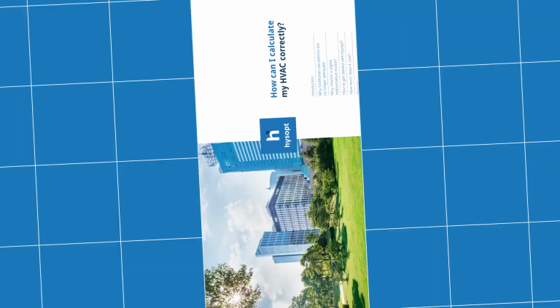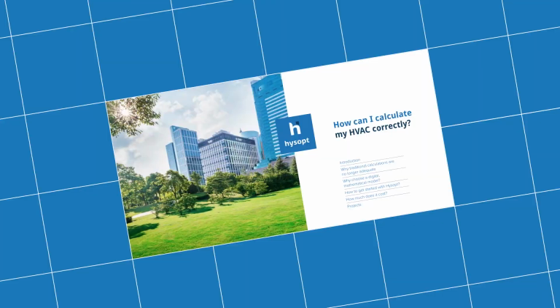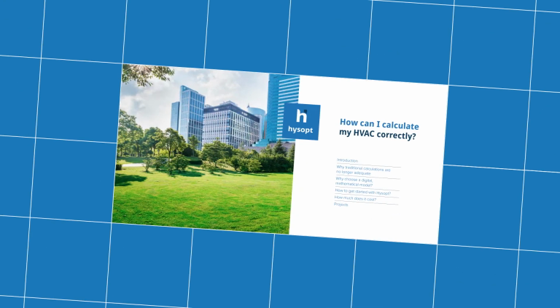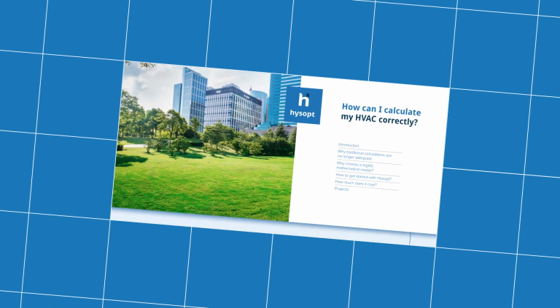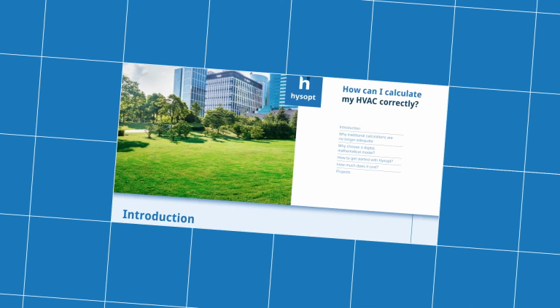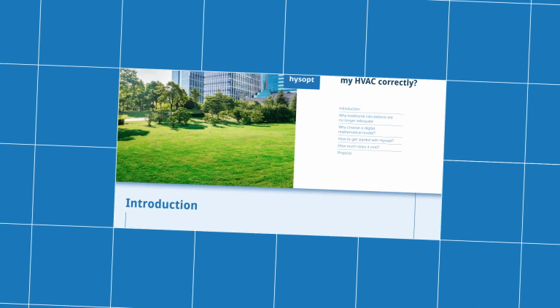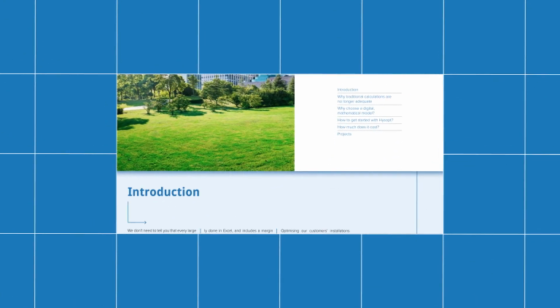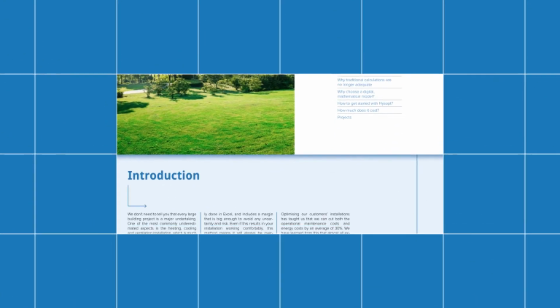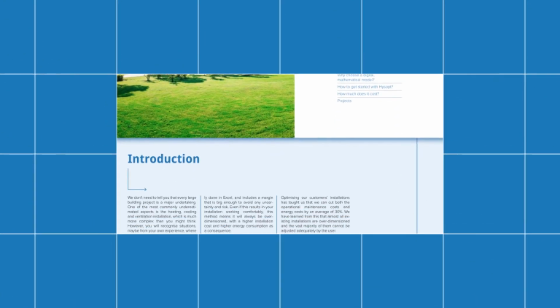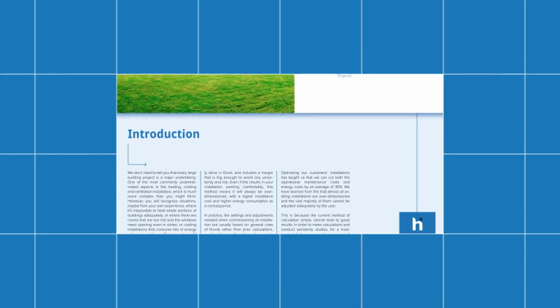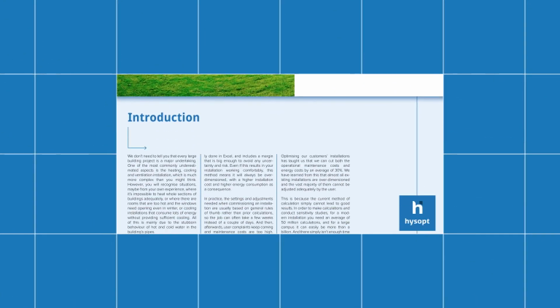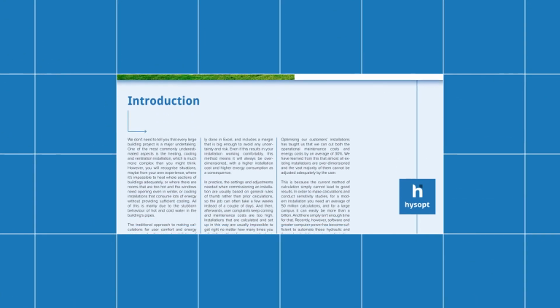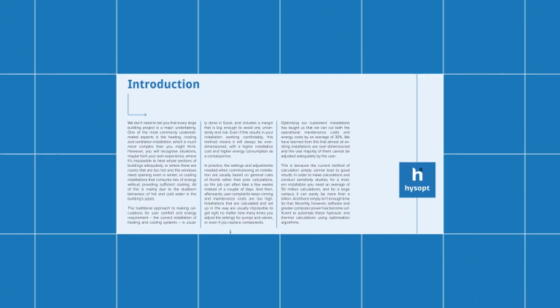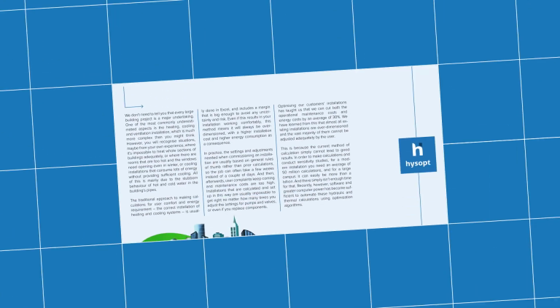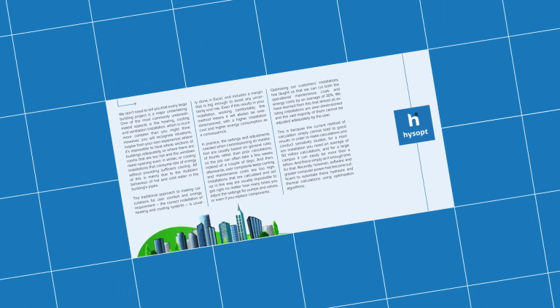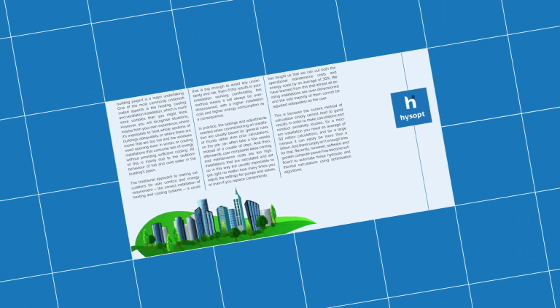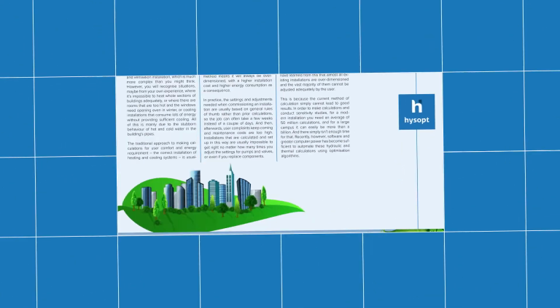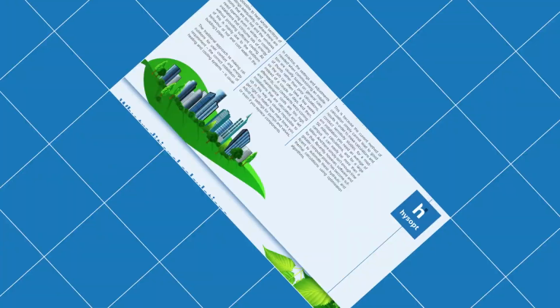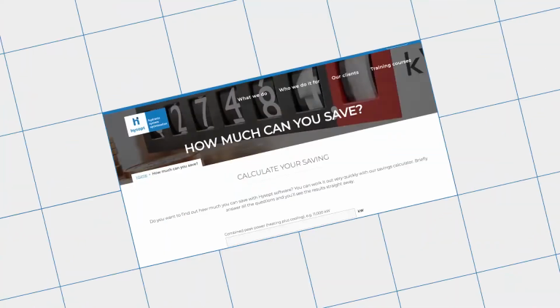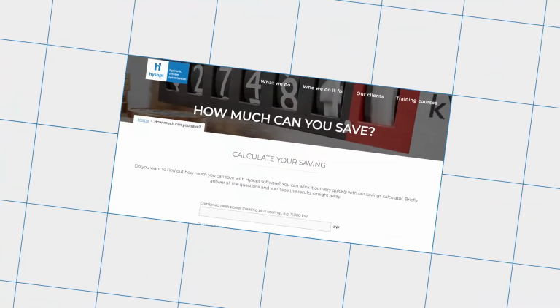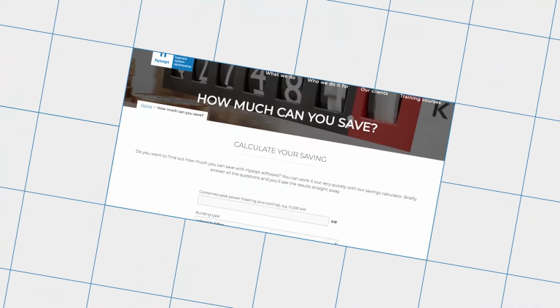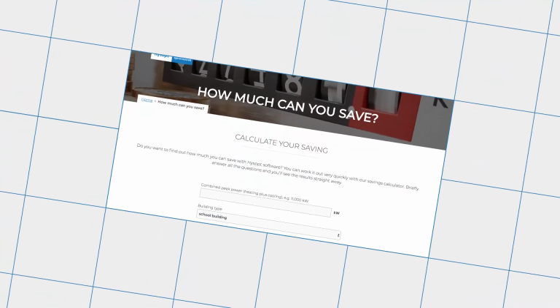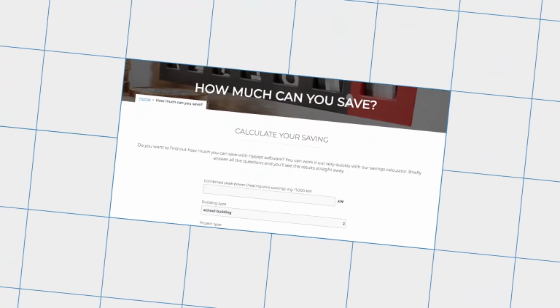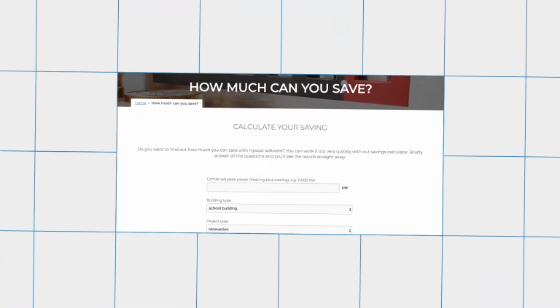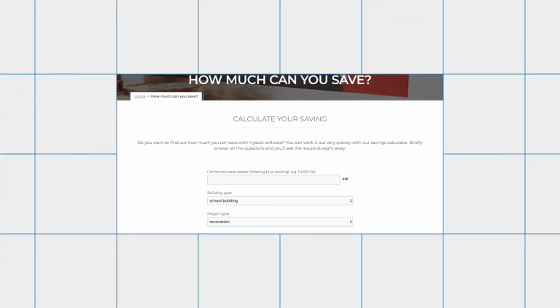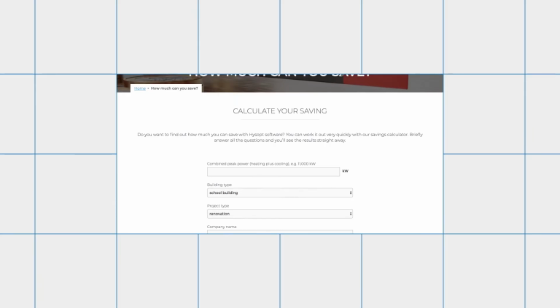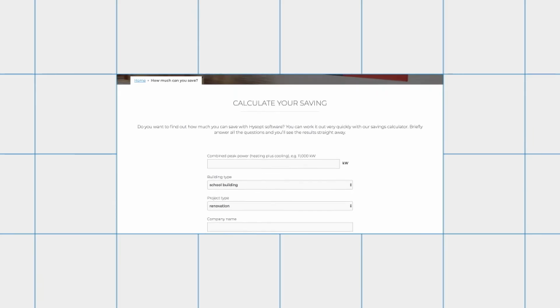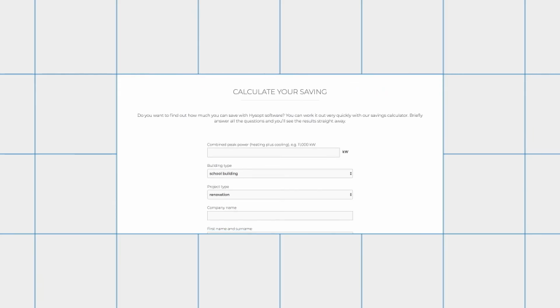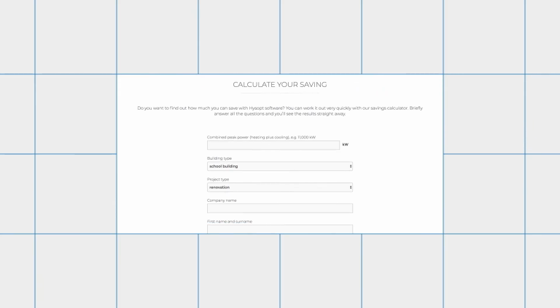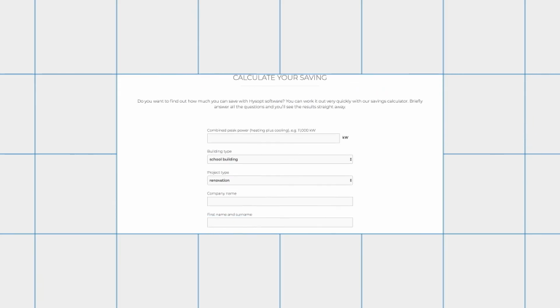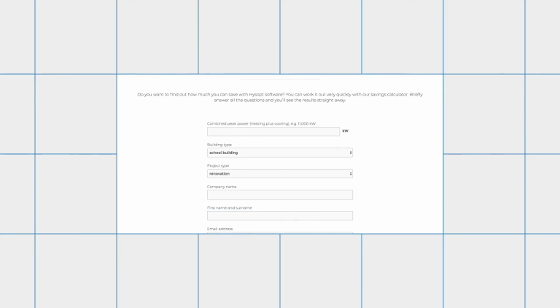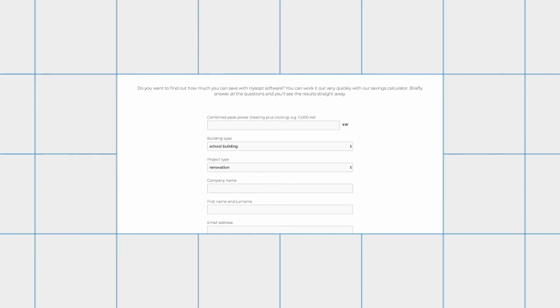Download our white paper or calculate your benefit with our online calculator.